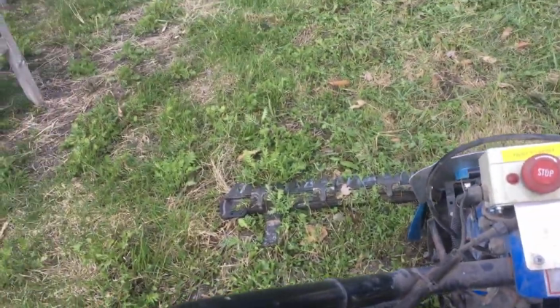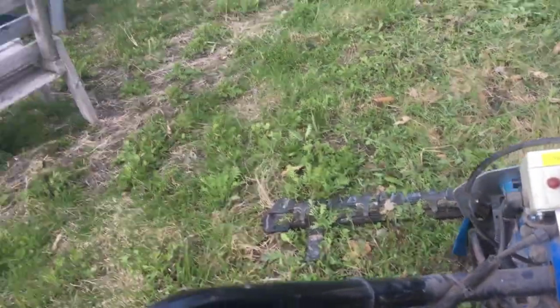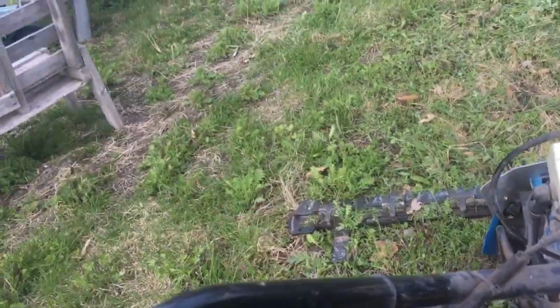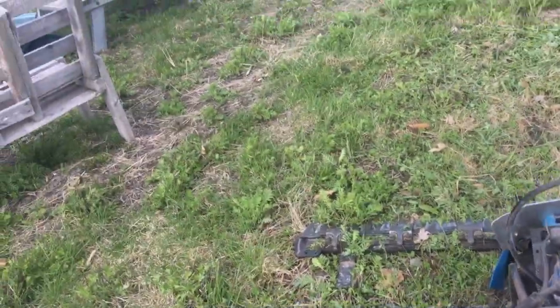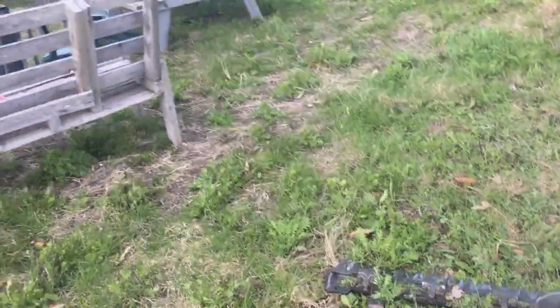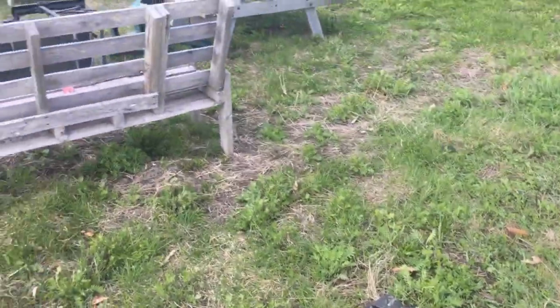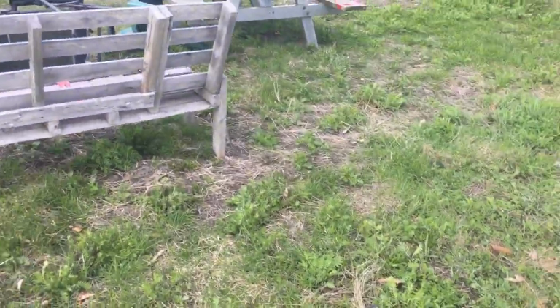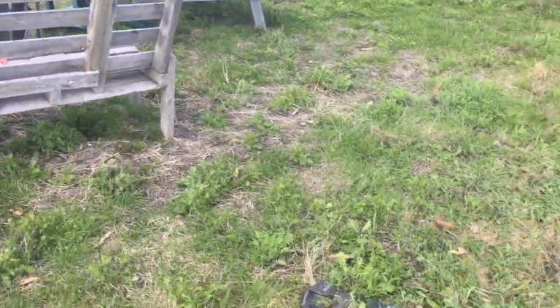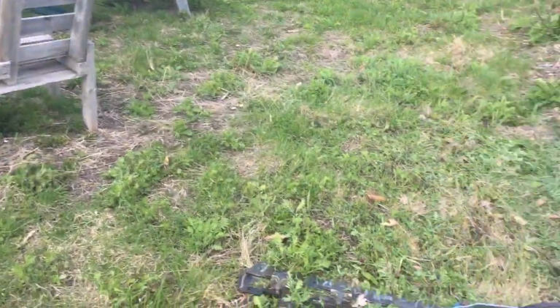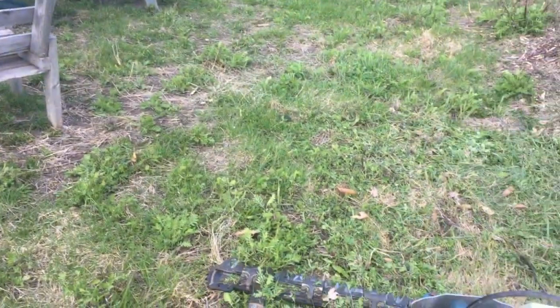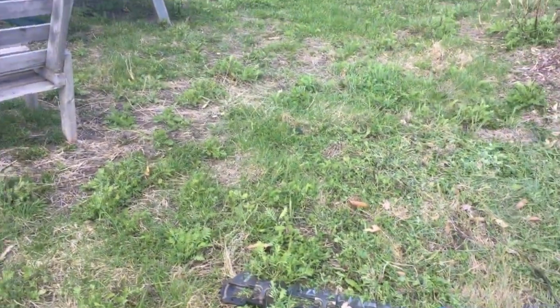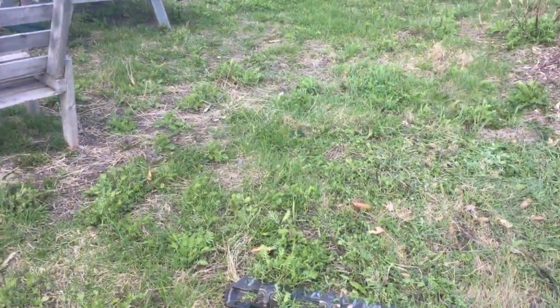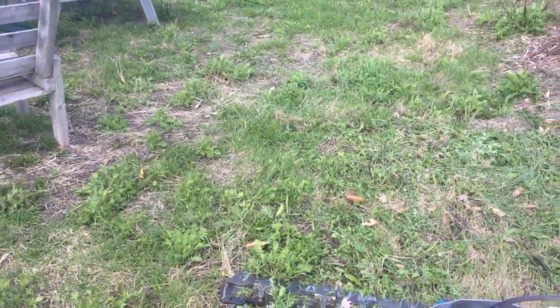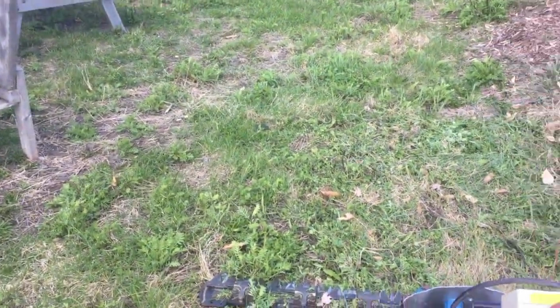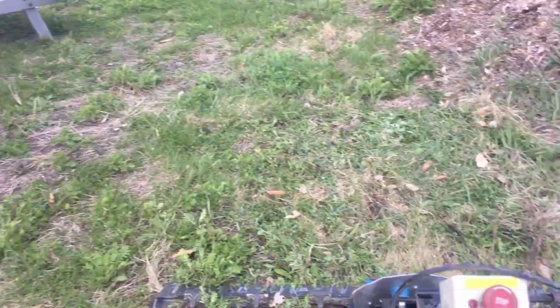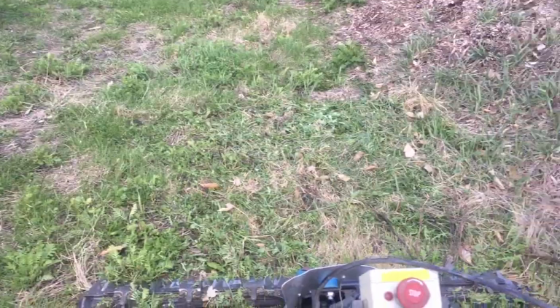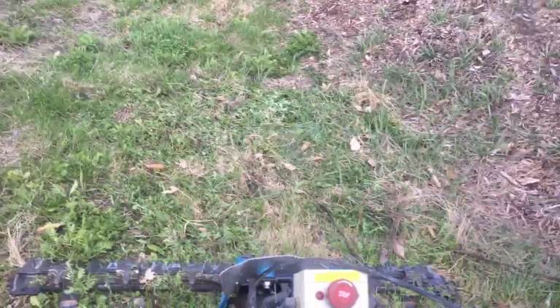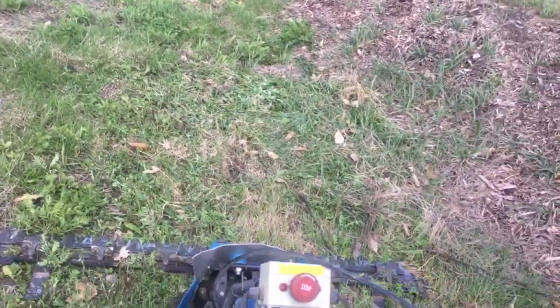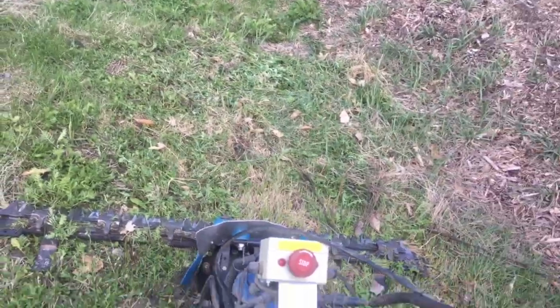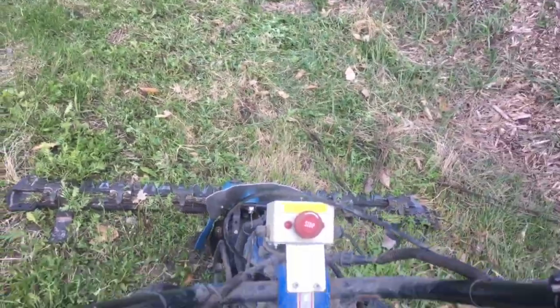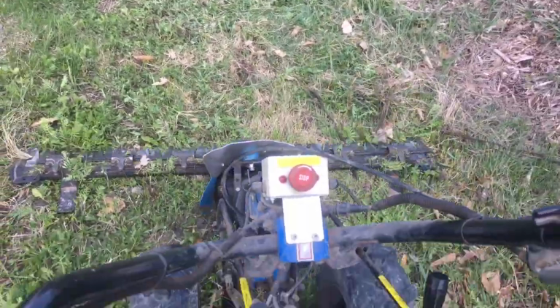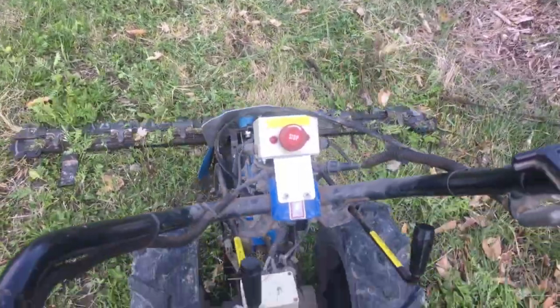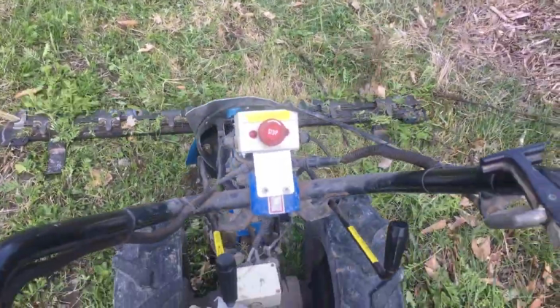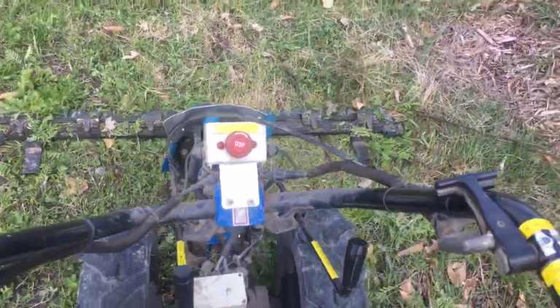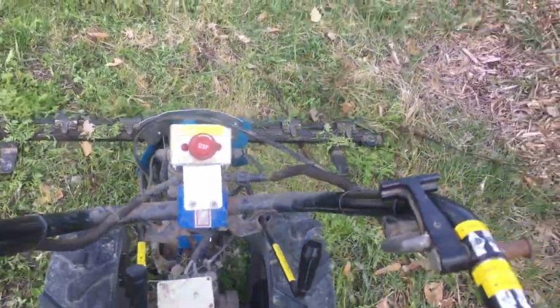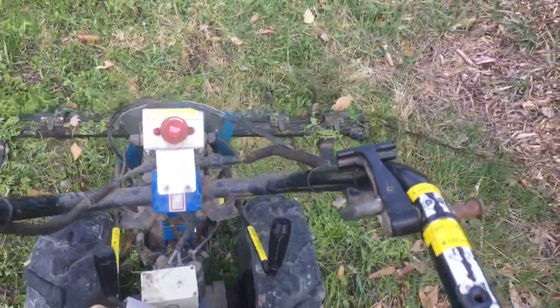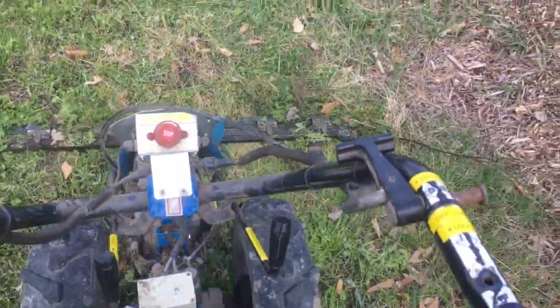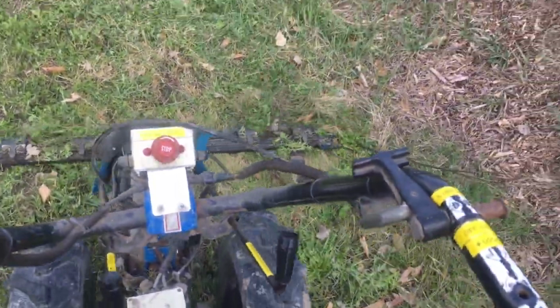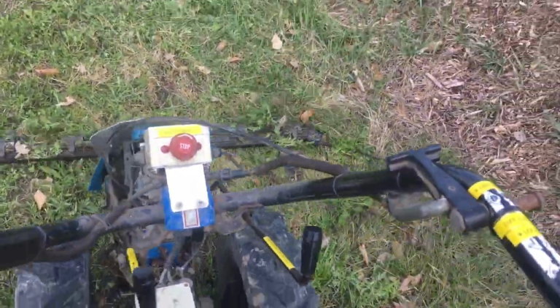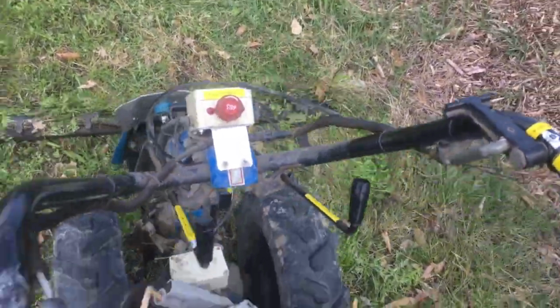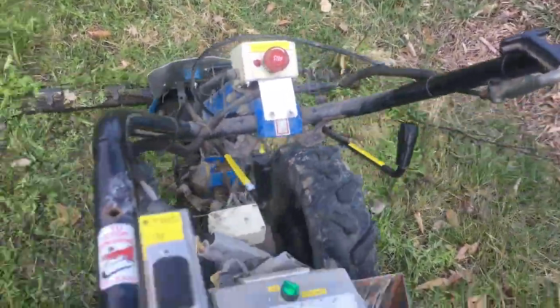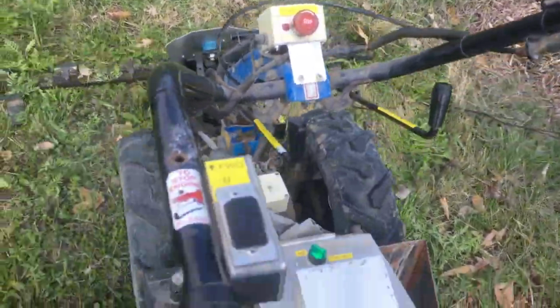How about that flail mower? These flail — sickle bar.